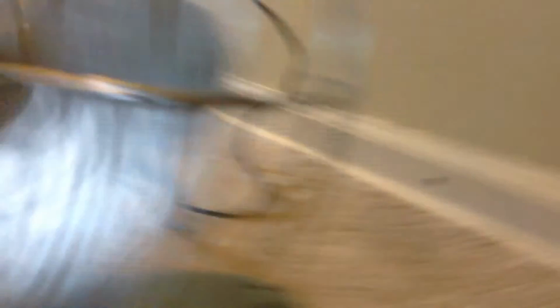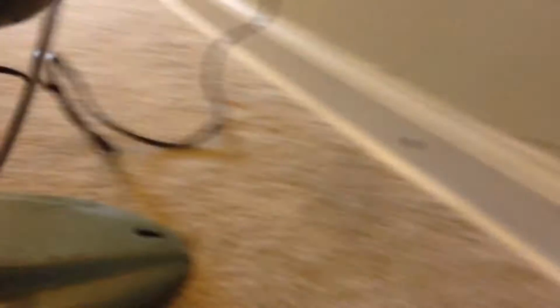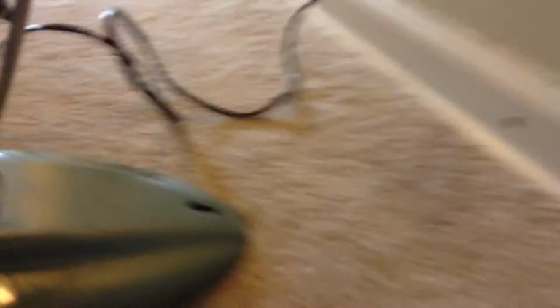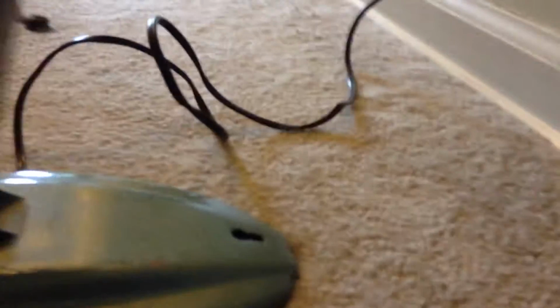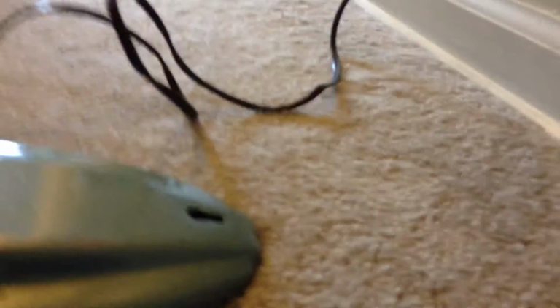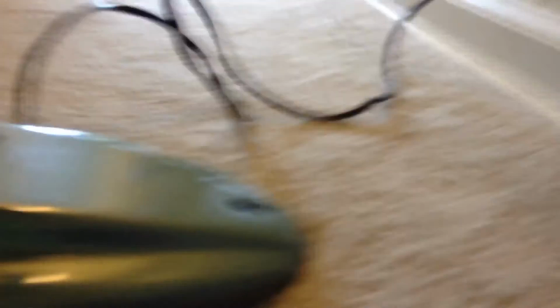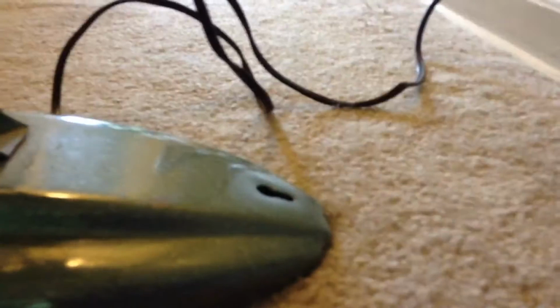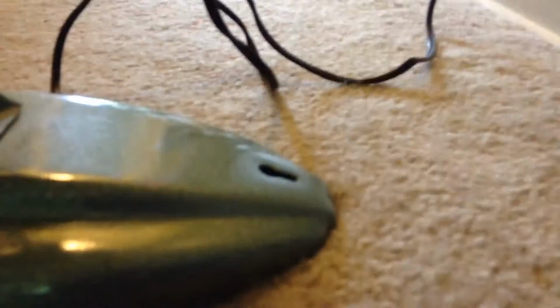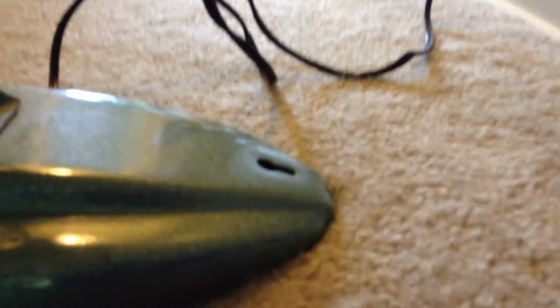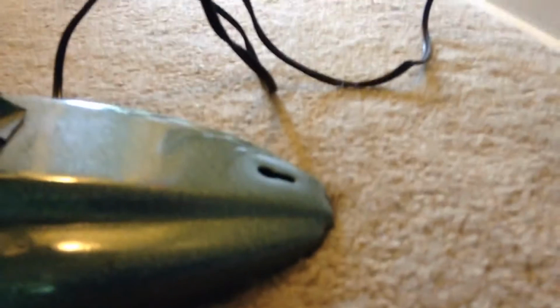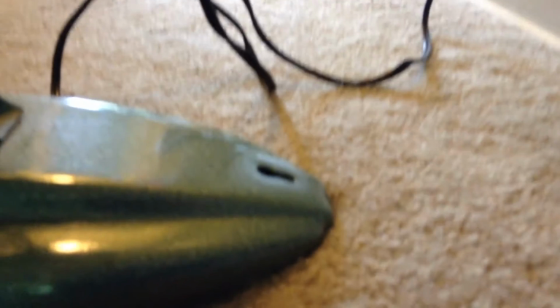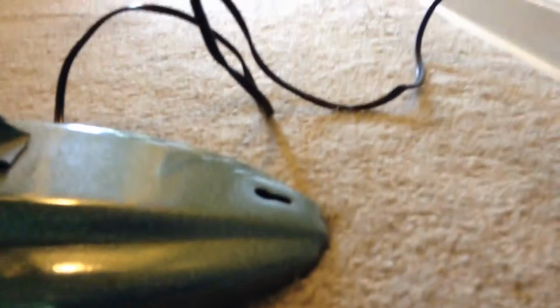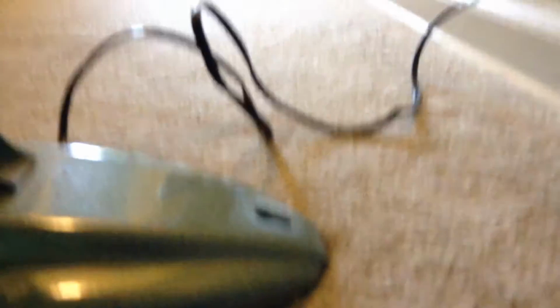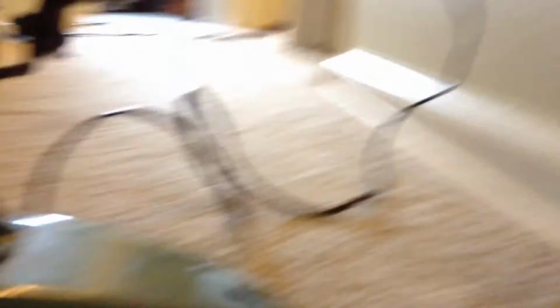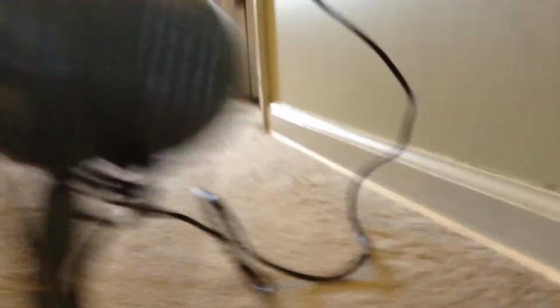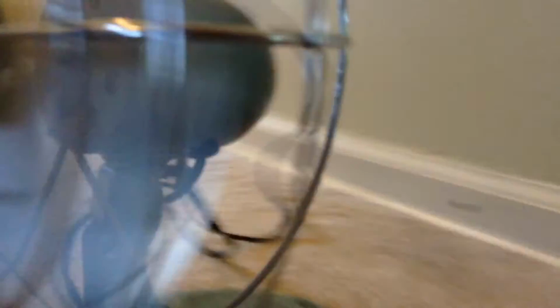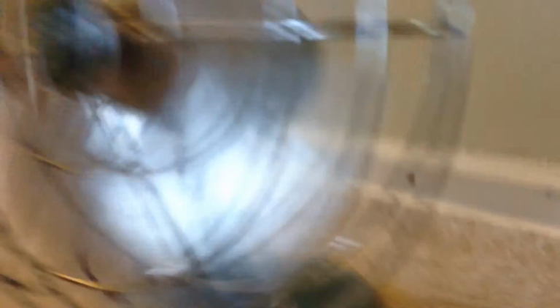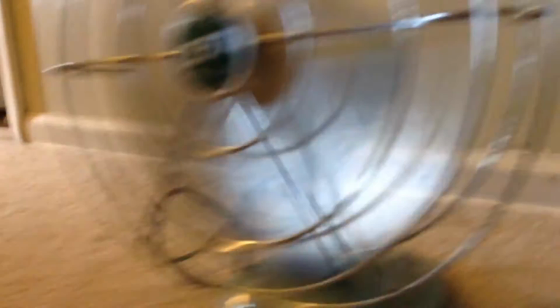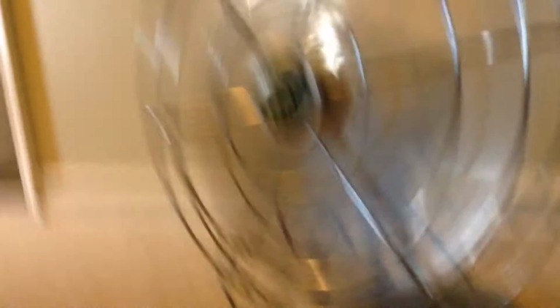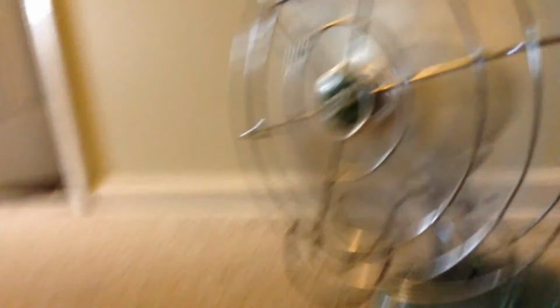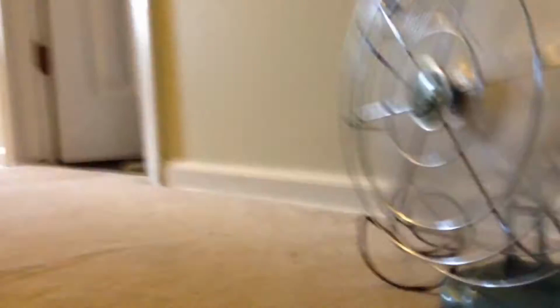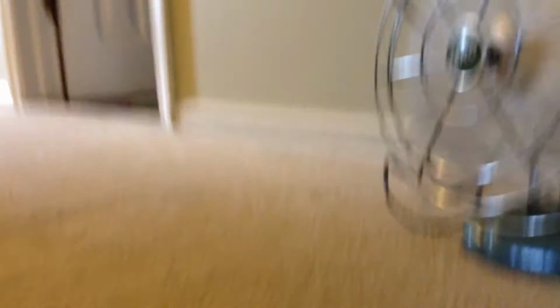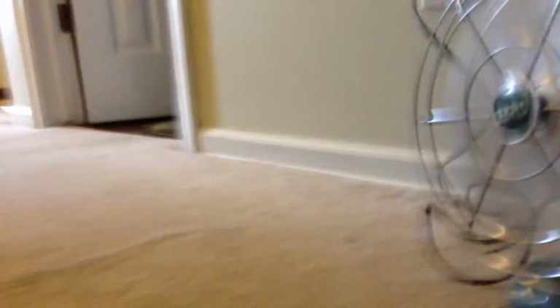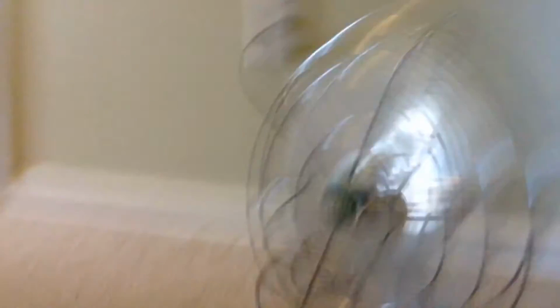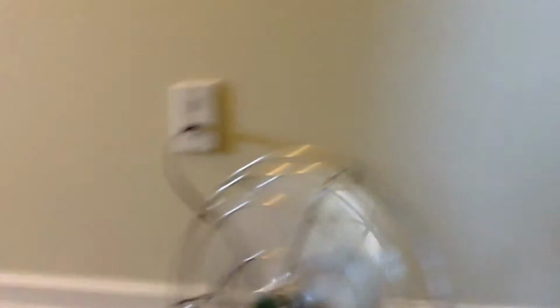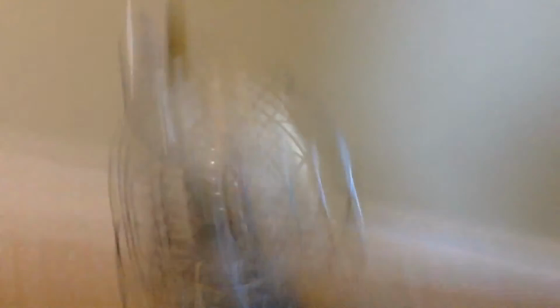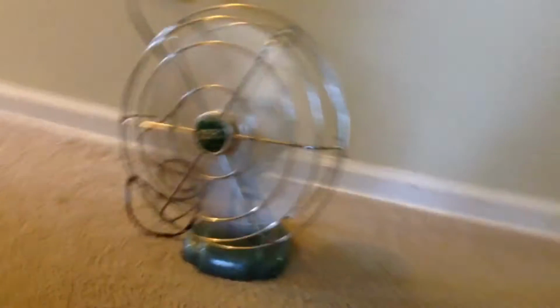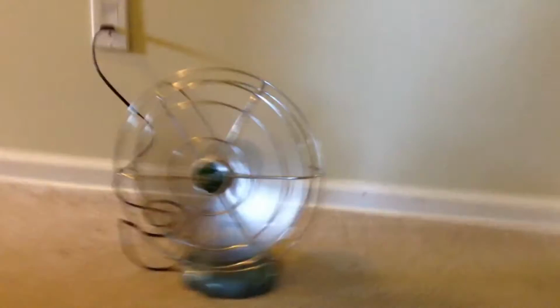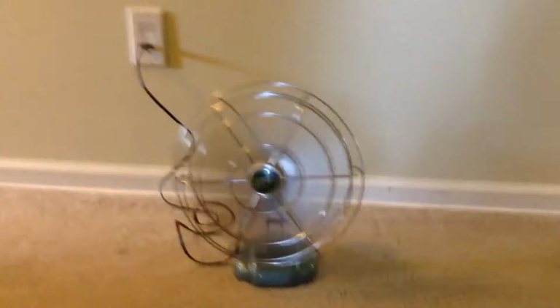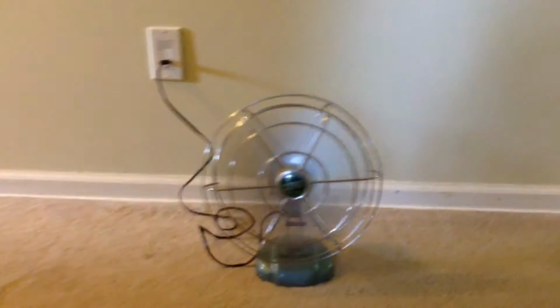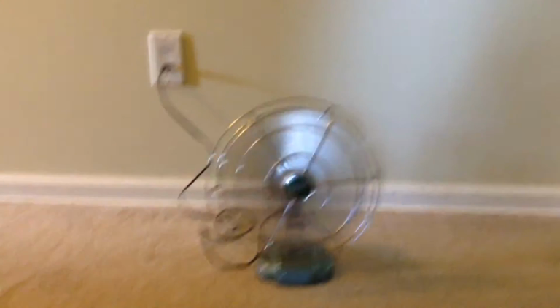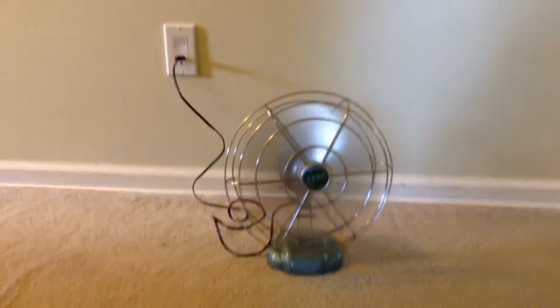It was also used to put it on a wall. I just have it from an antique store.